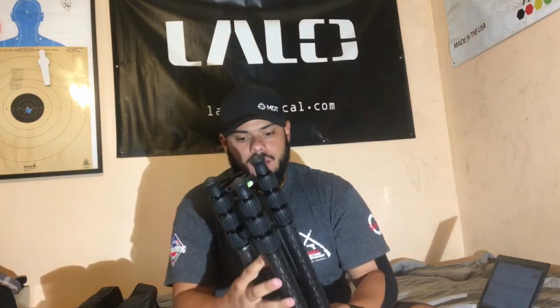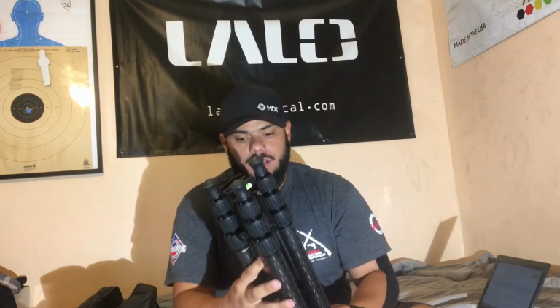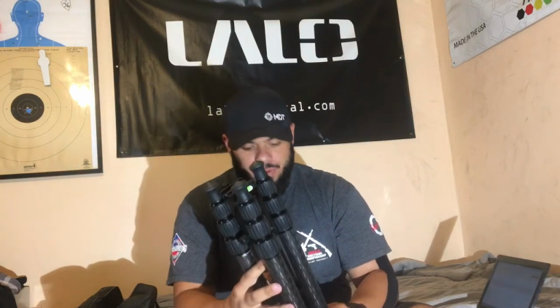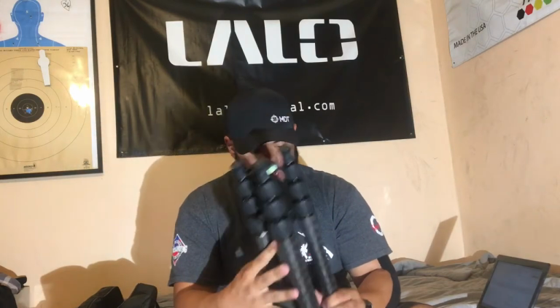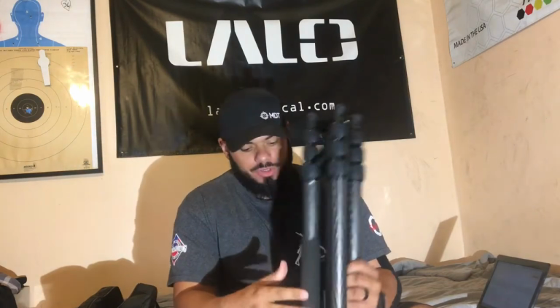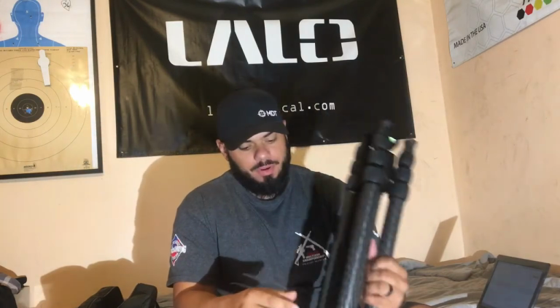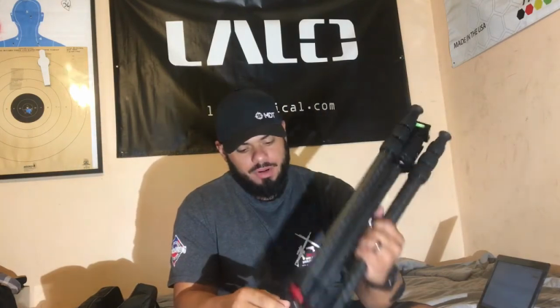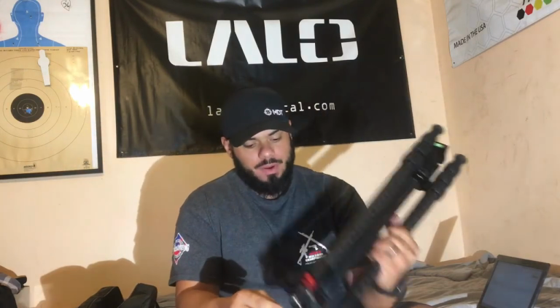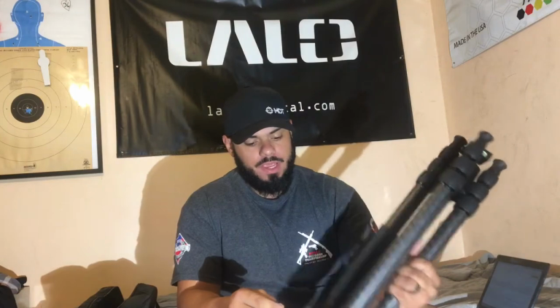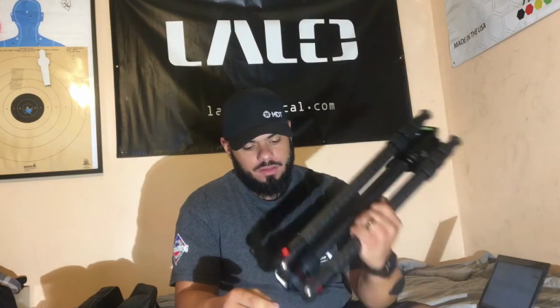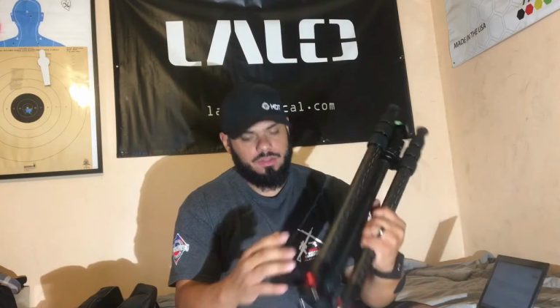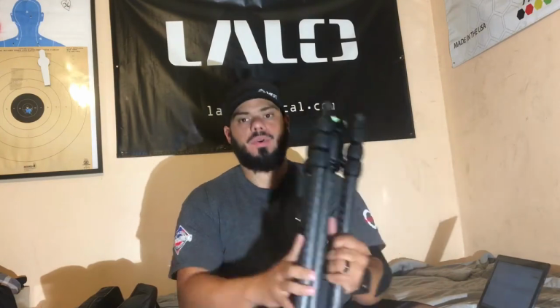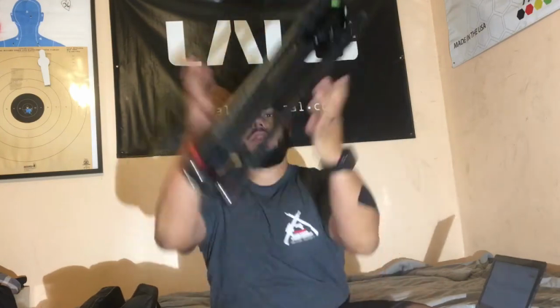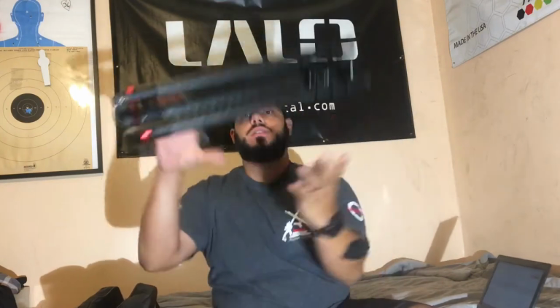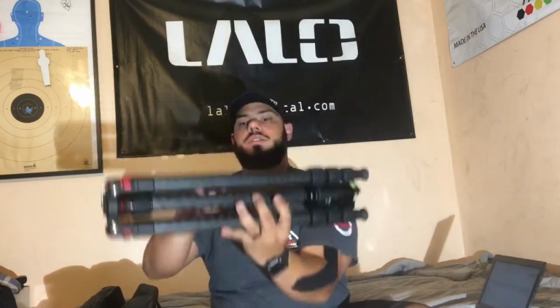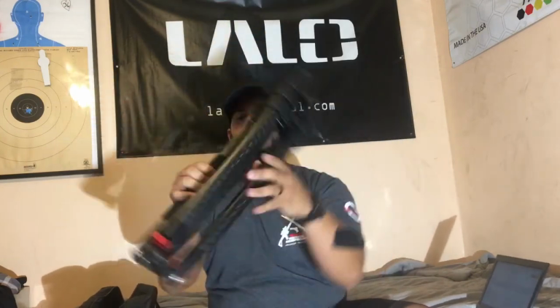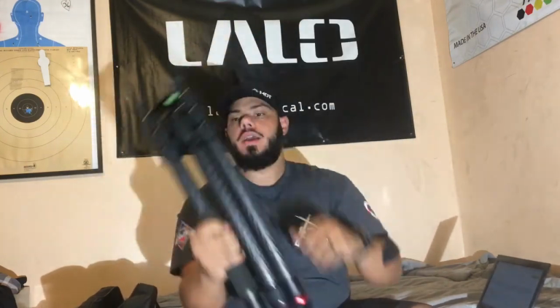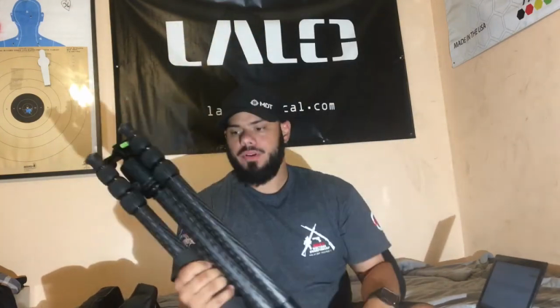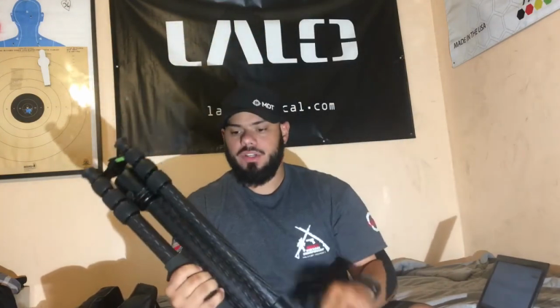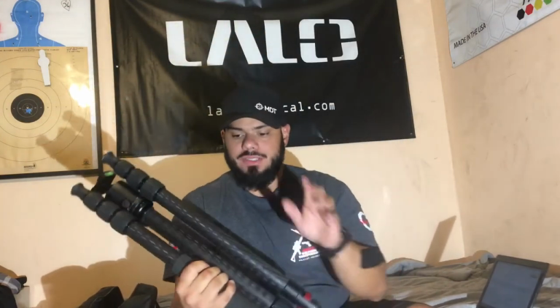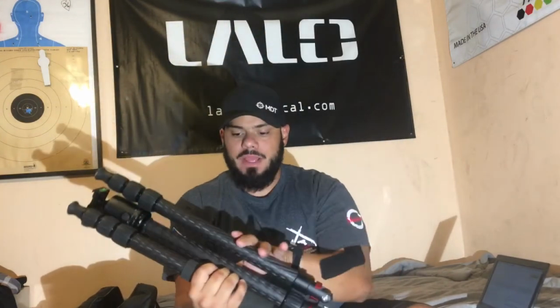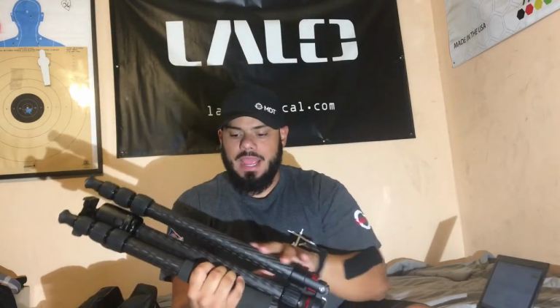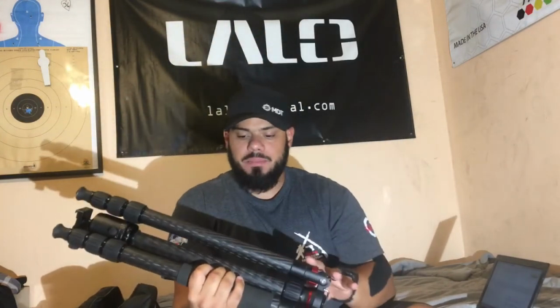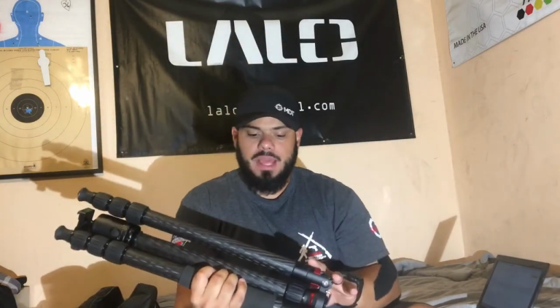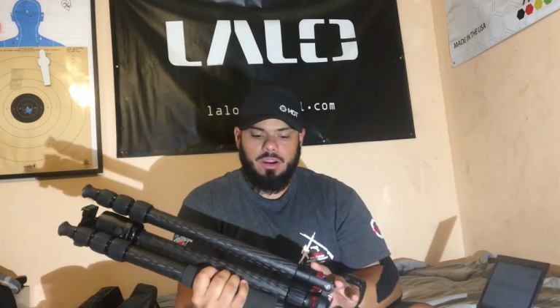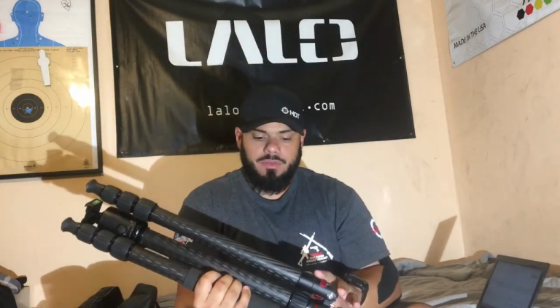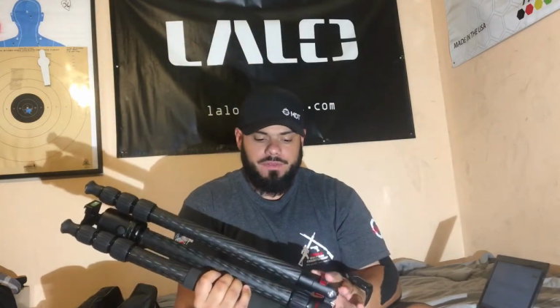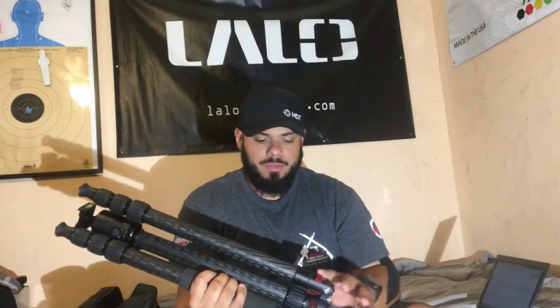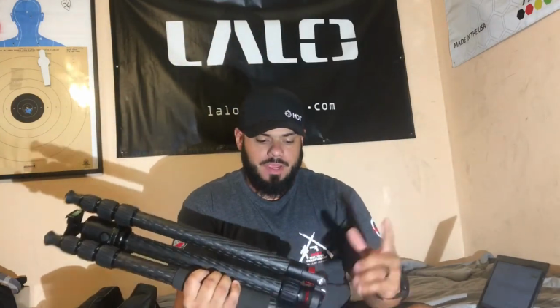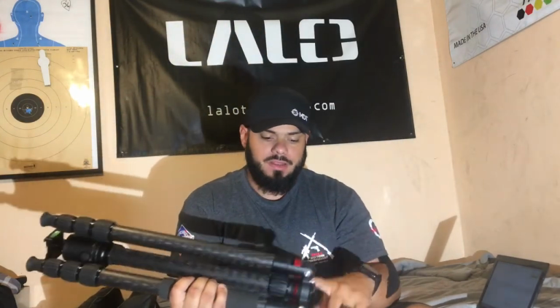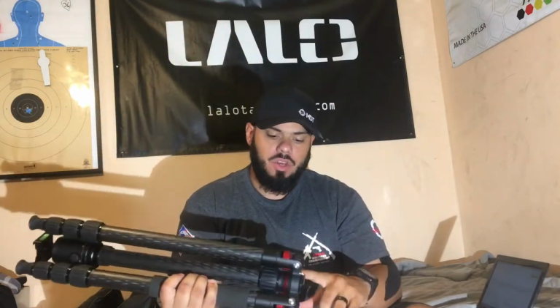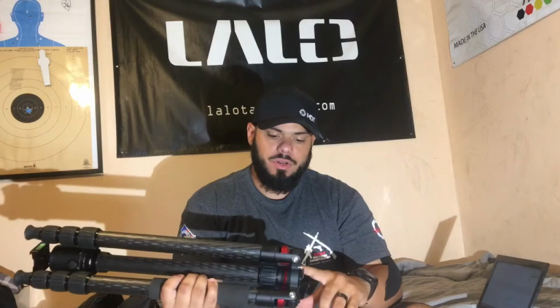This tripod is the Desmond 432 tripod with the Desmond DB46 head. It's a pretty awesome tripod, pretty lightweight. It's made out of 8-ply carbon fiber and aluminum.